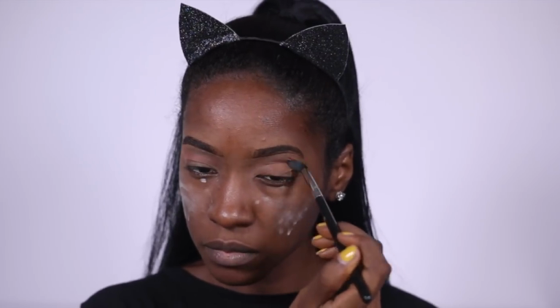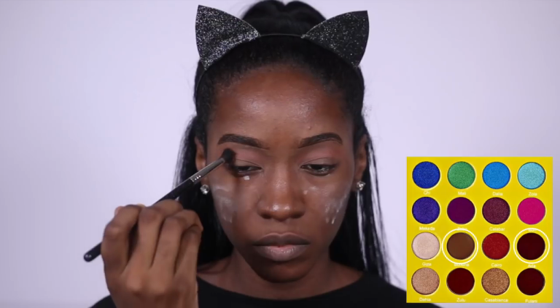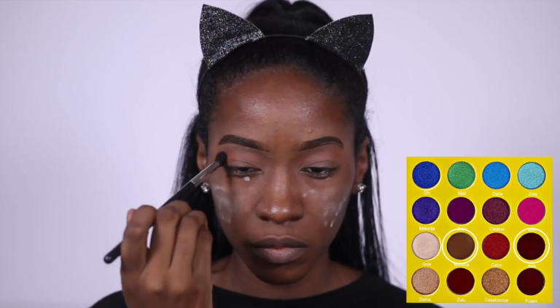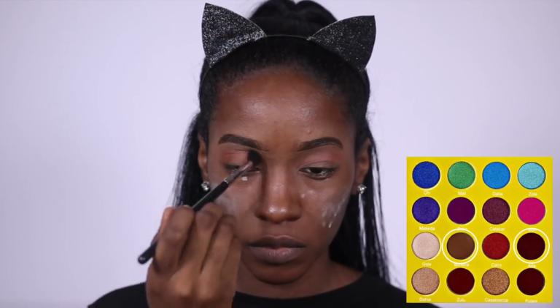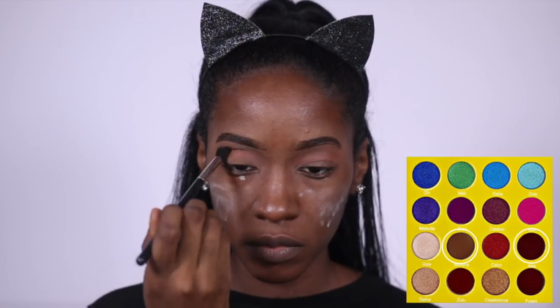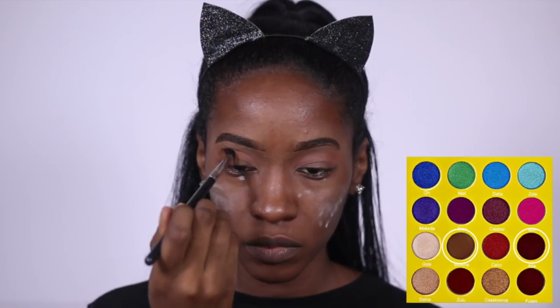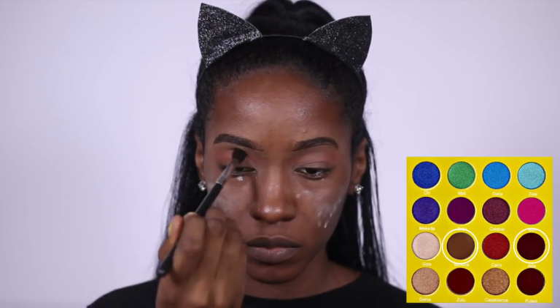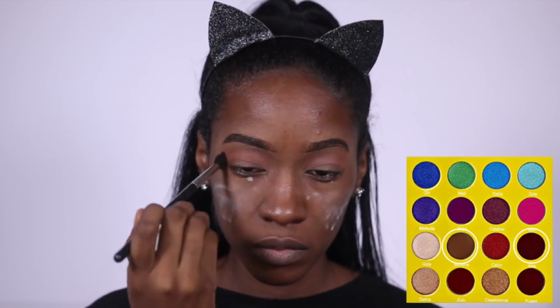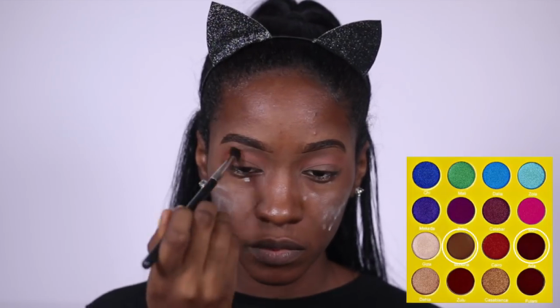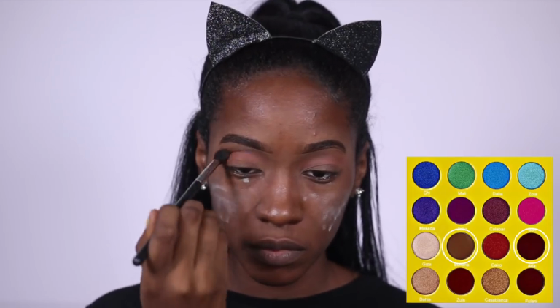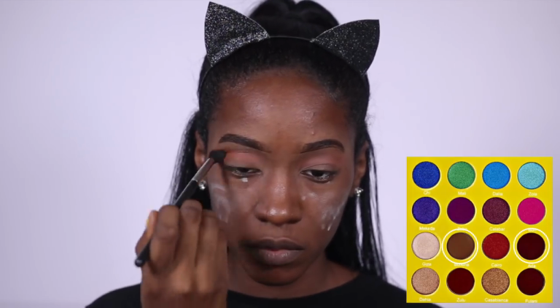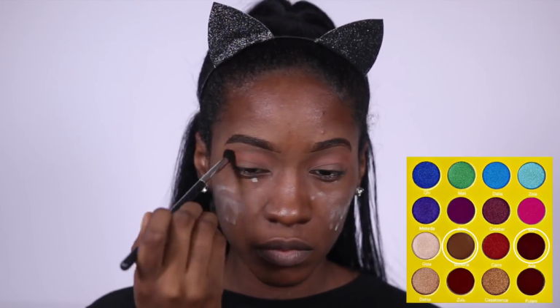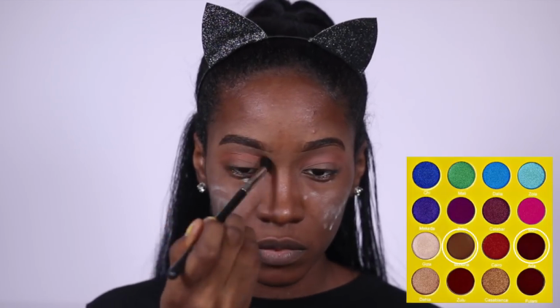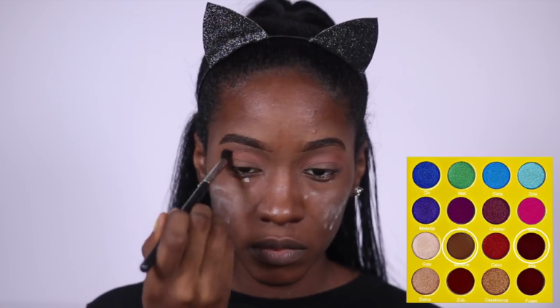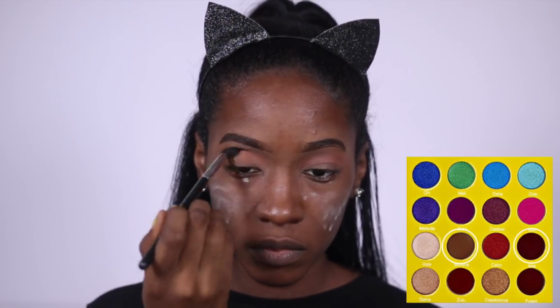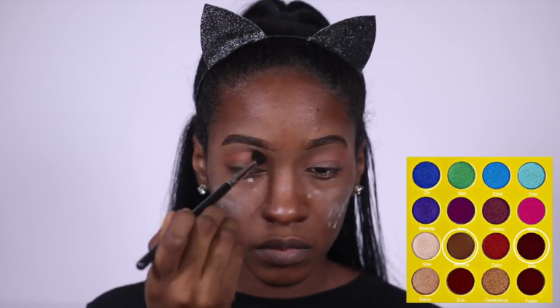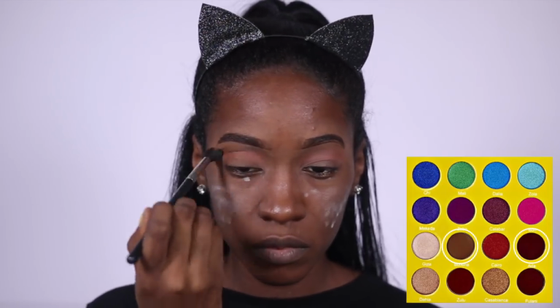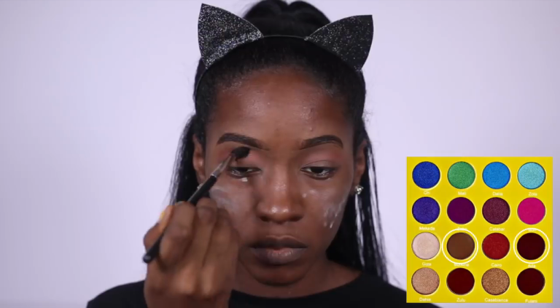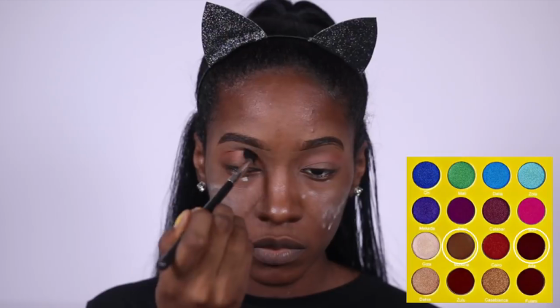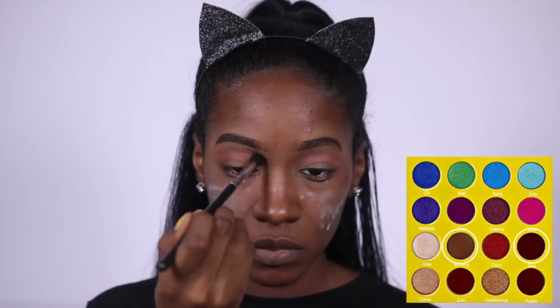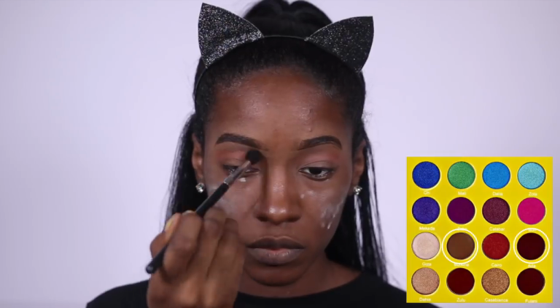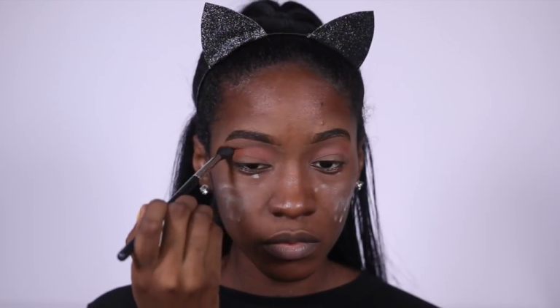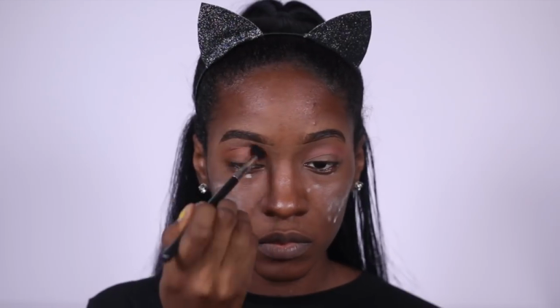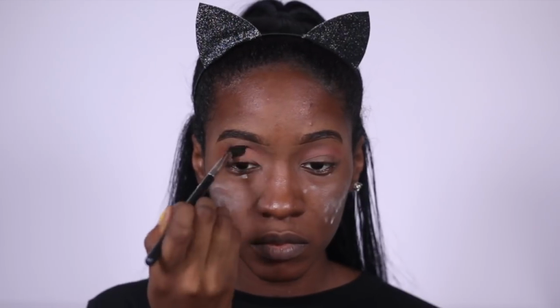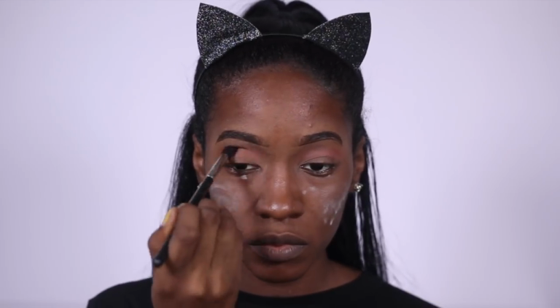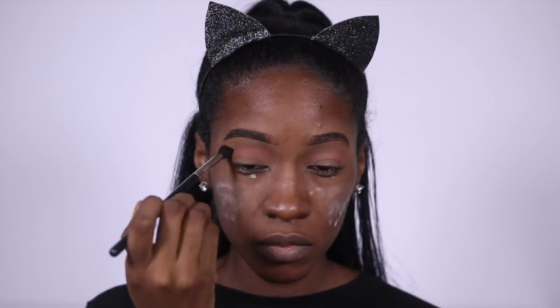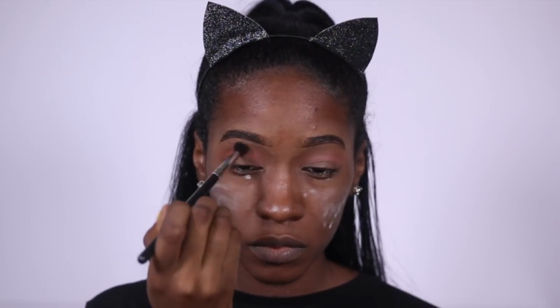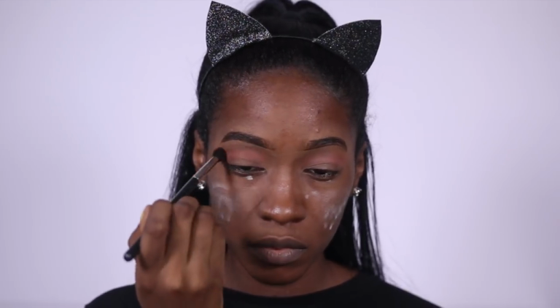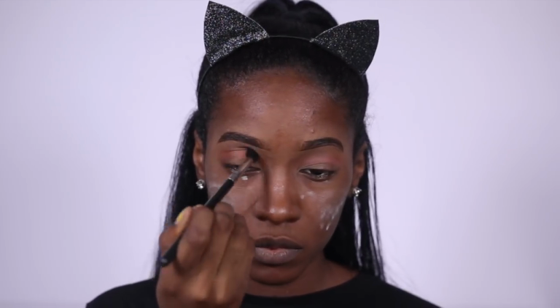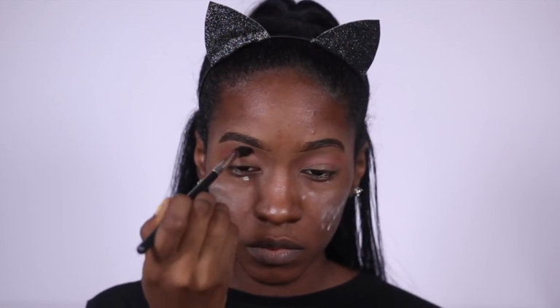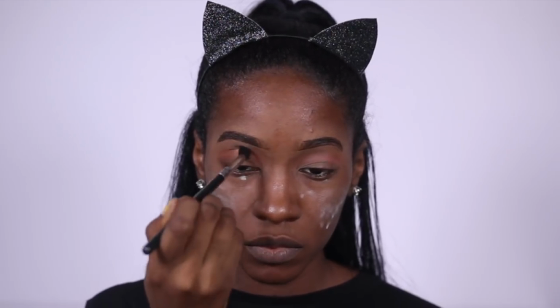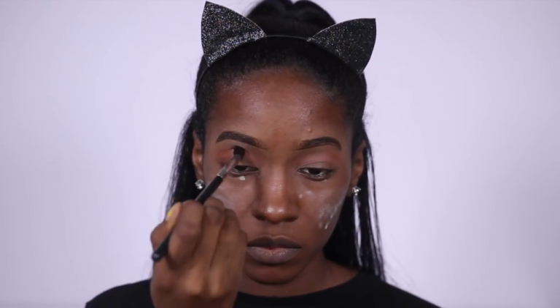And now I'm mixing these two brown shades from the Juvia's Place Masquerade palette on top of the NYX shadow.